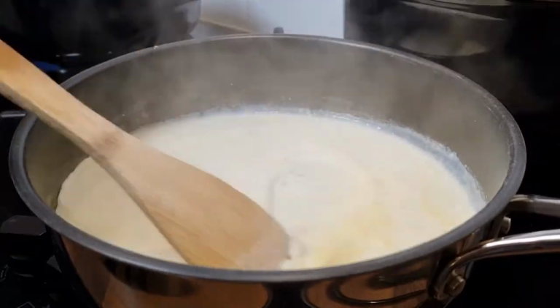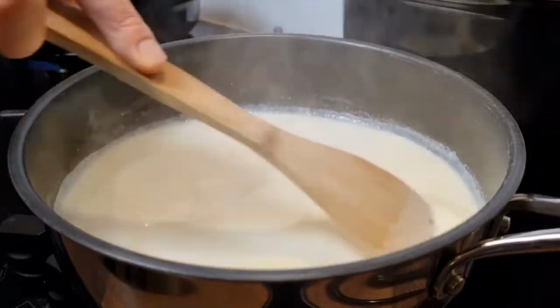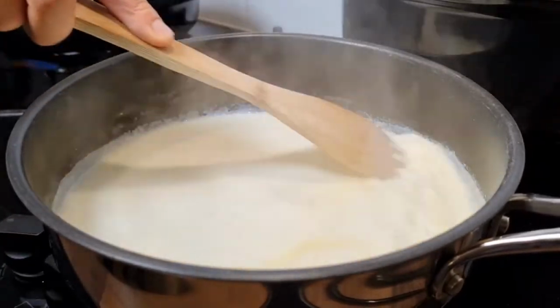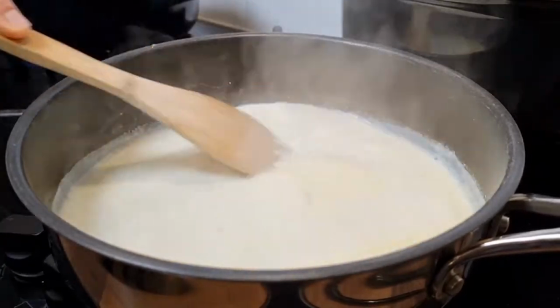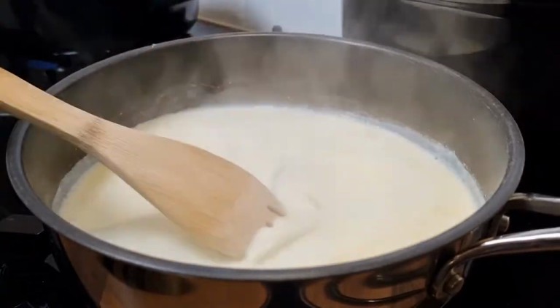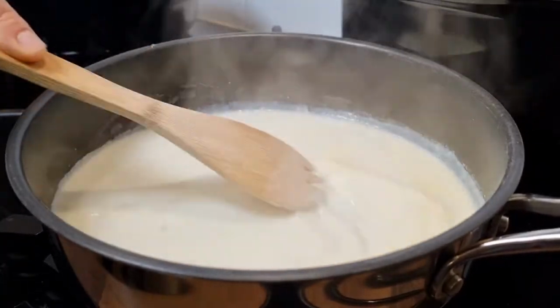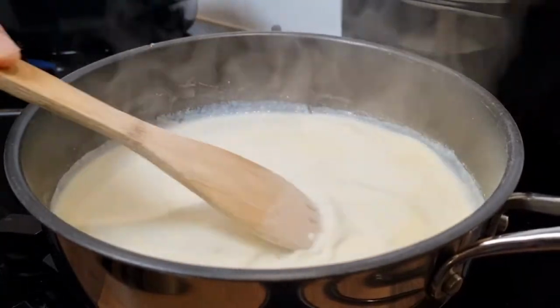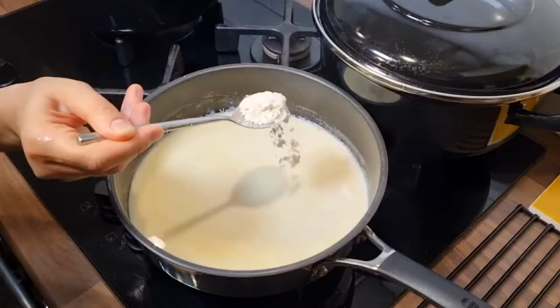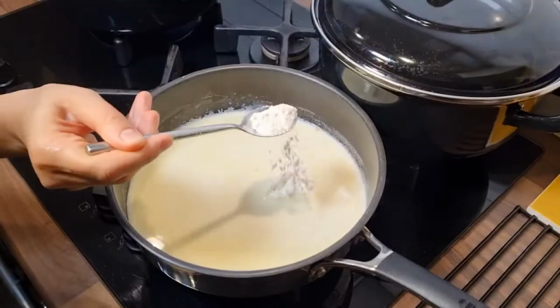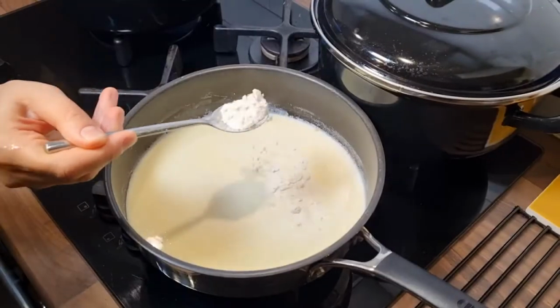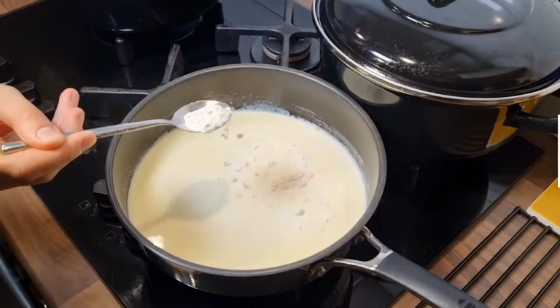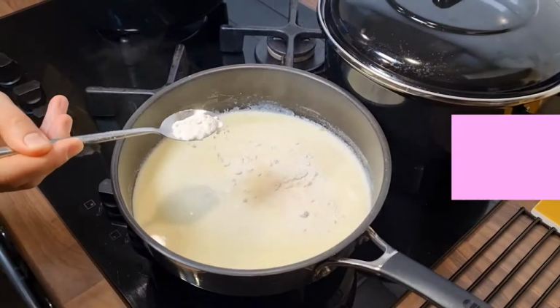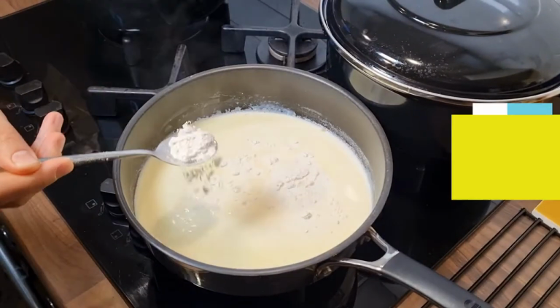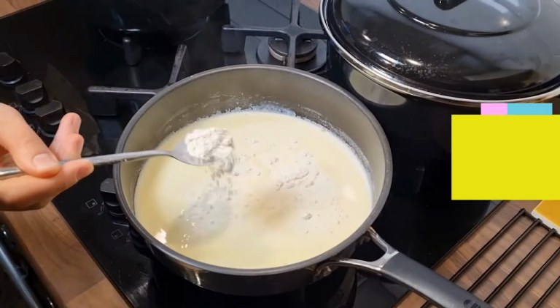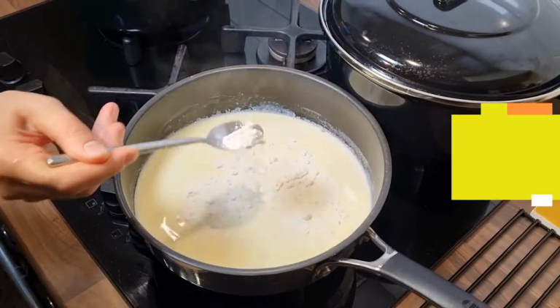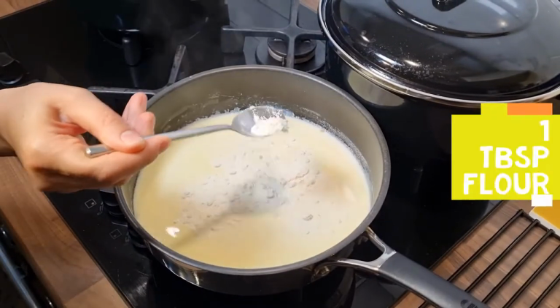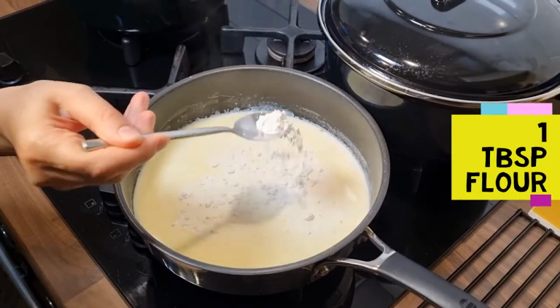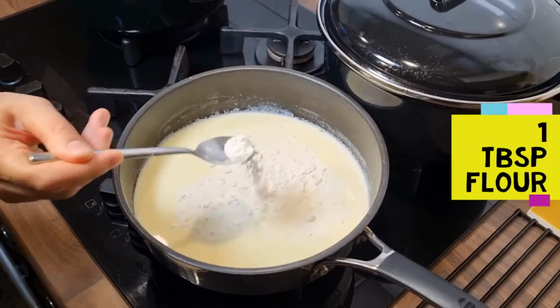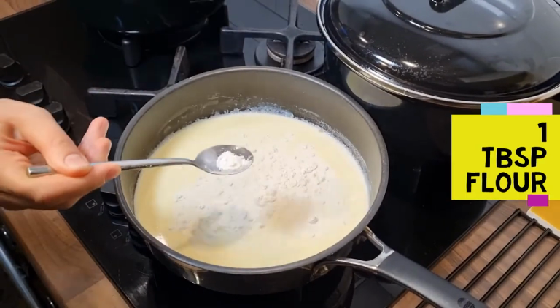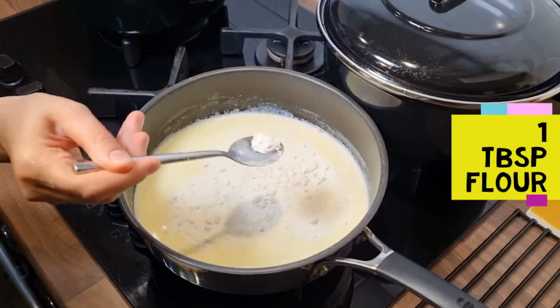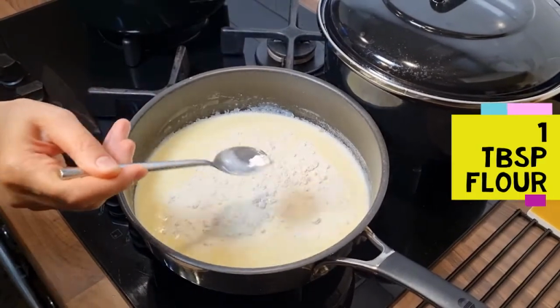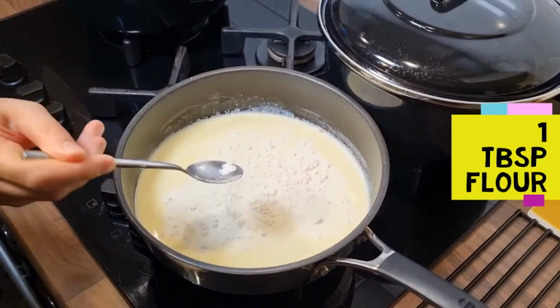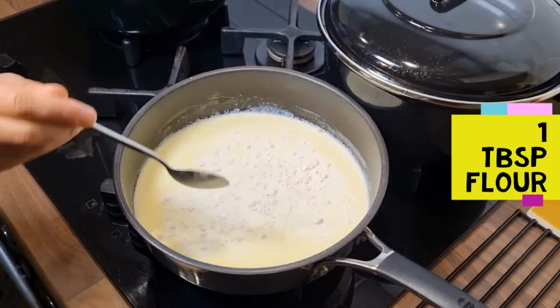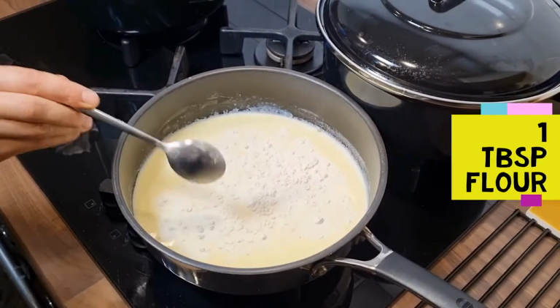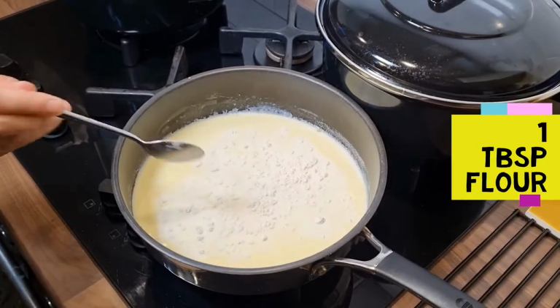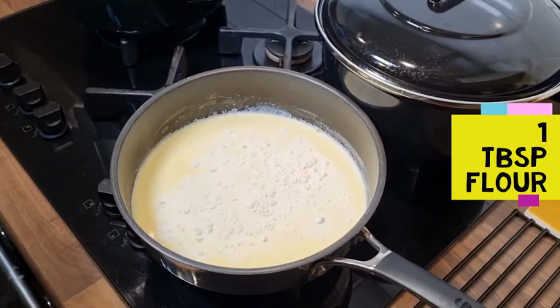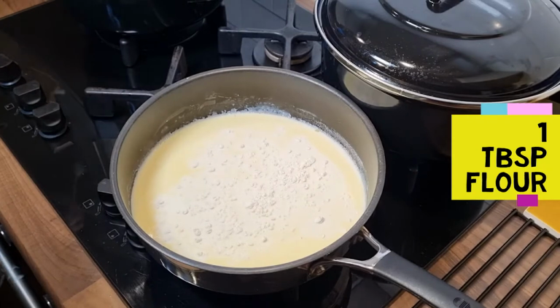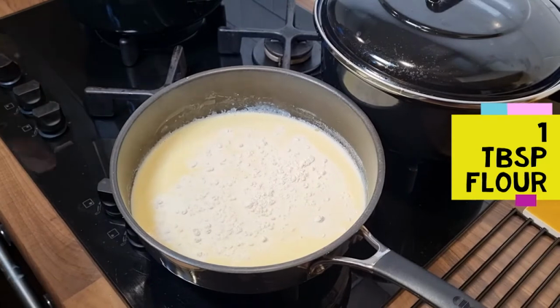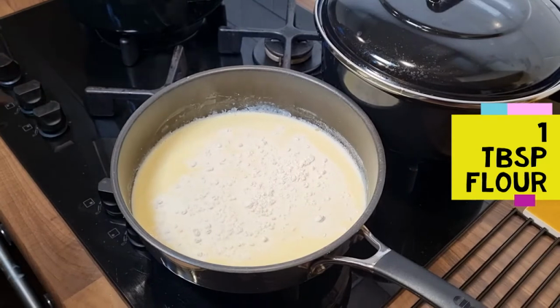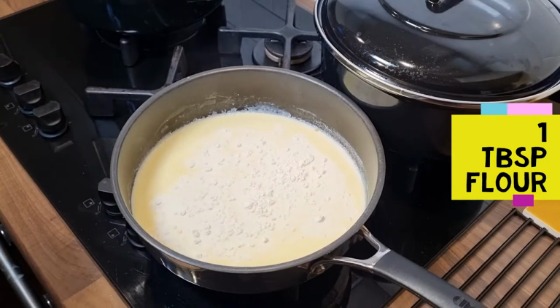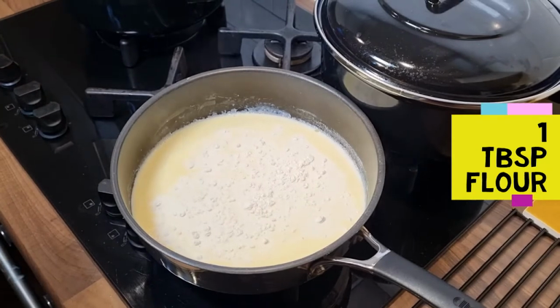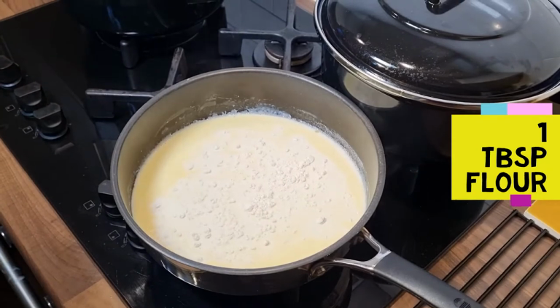Let's put the water in the oven. I'm going to put the water in the oven. I'll put the water in the oven.